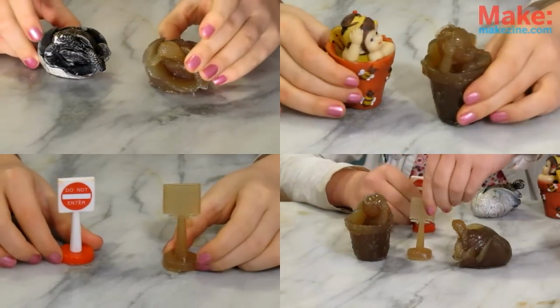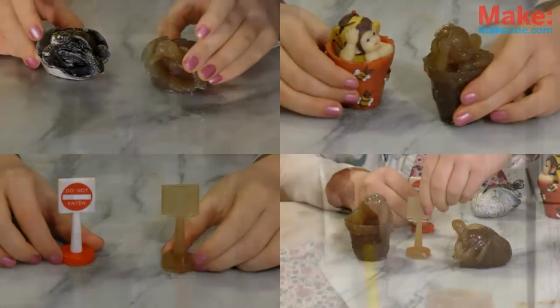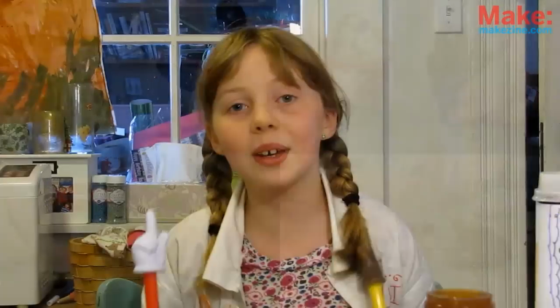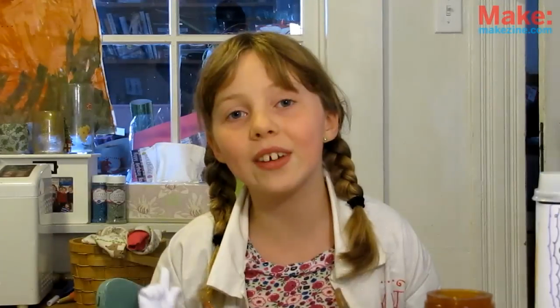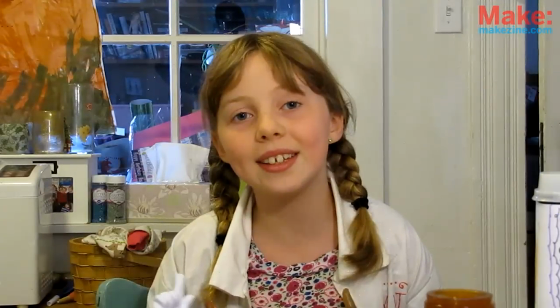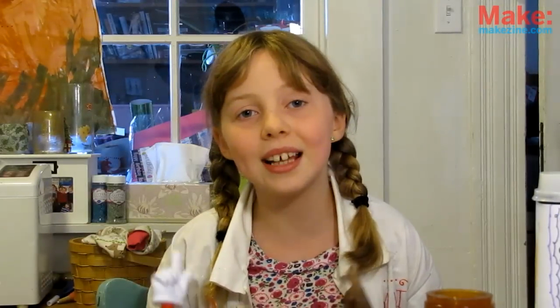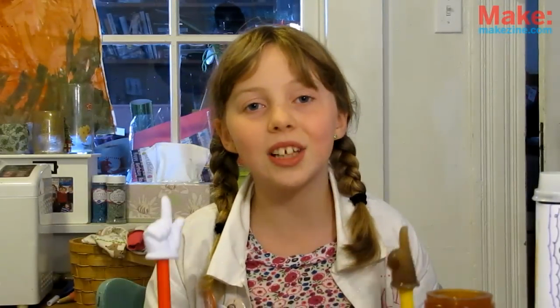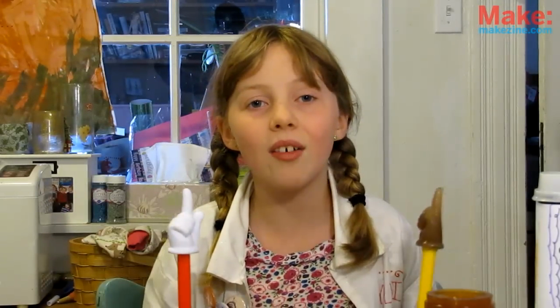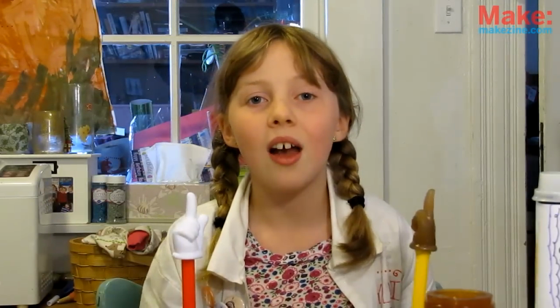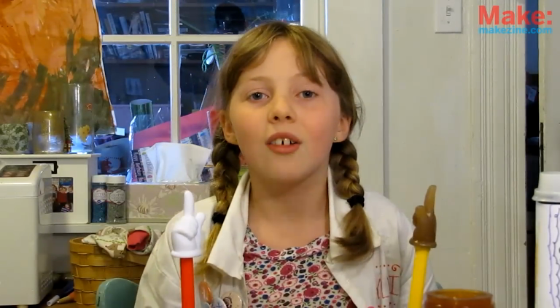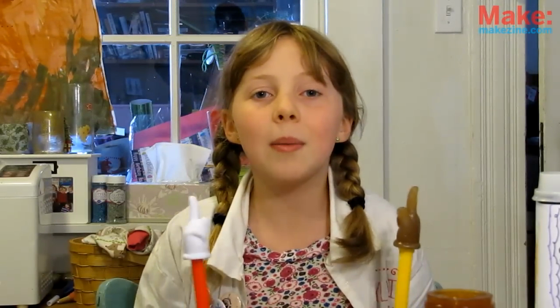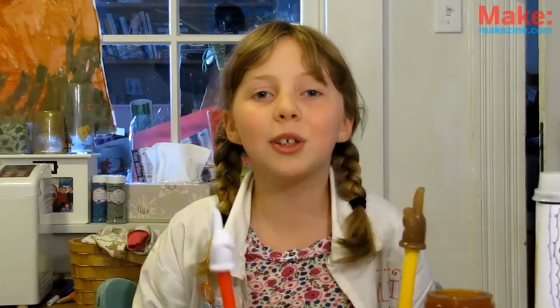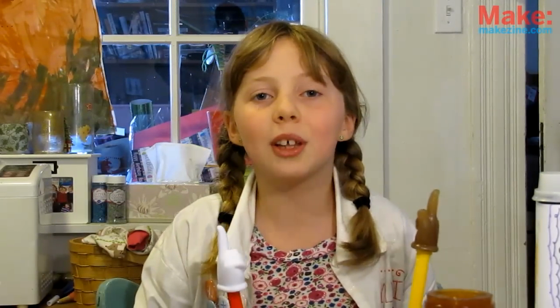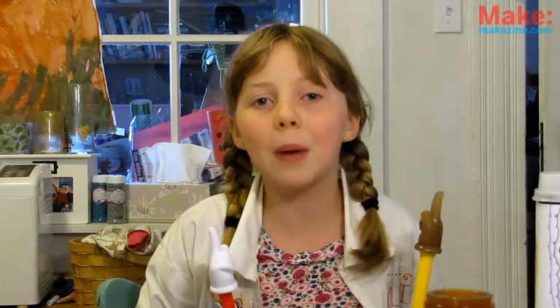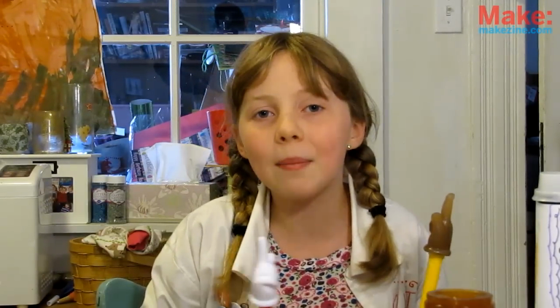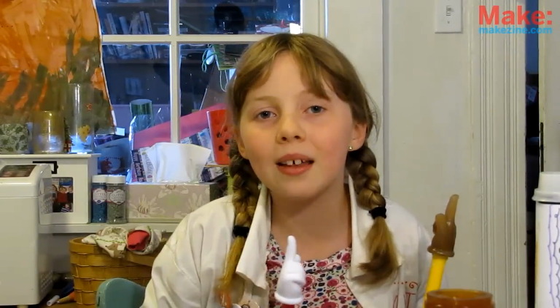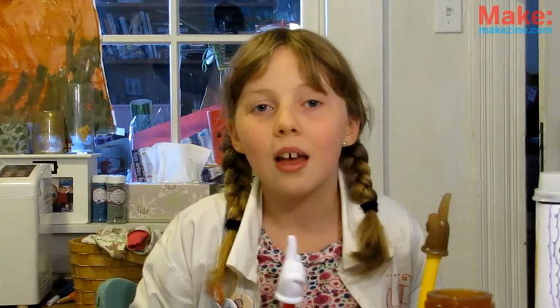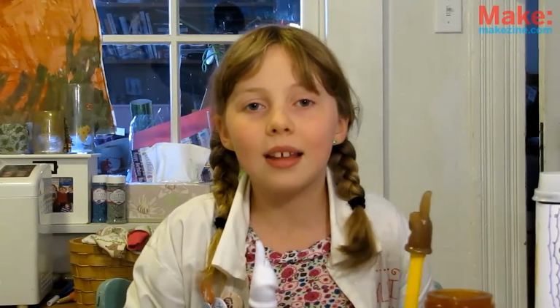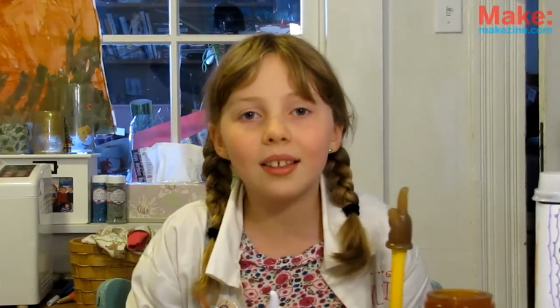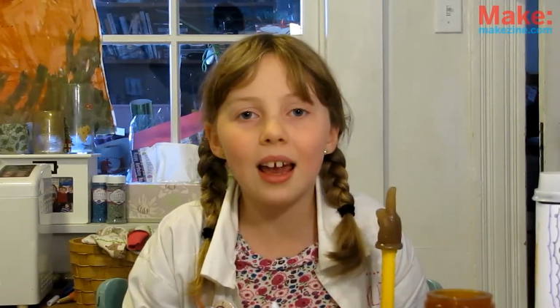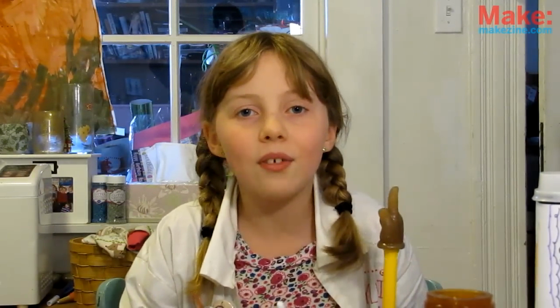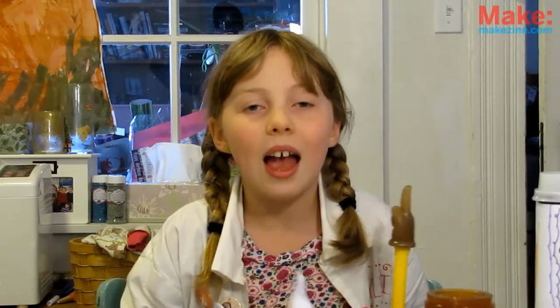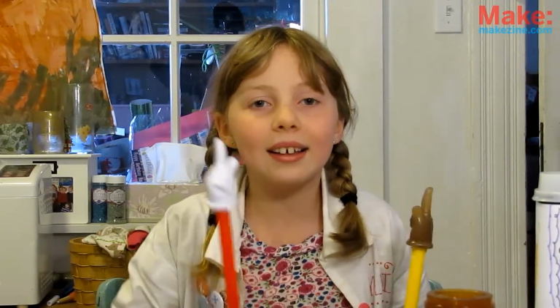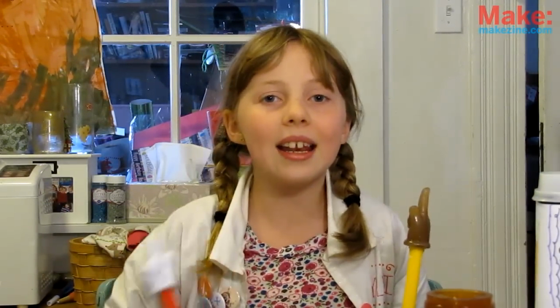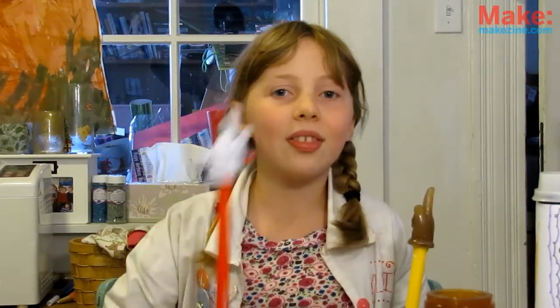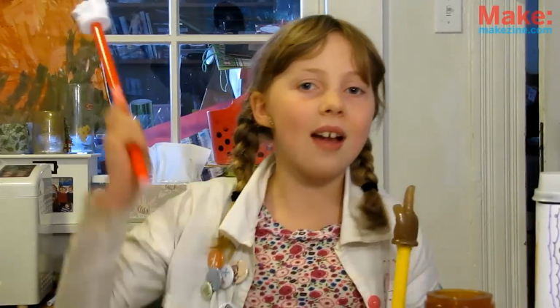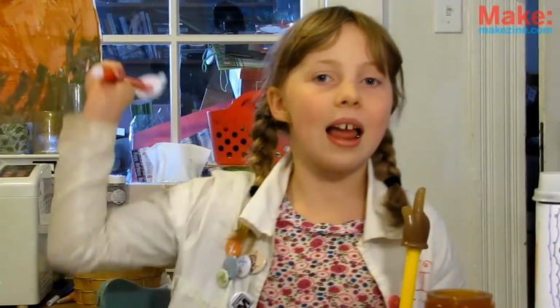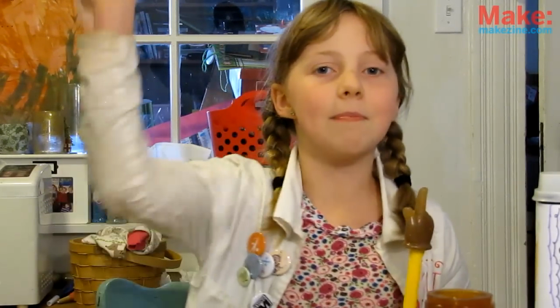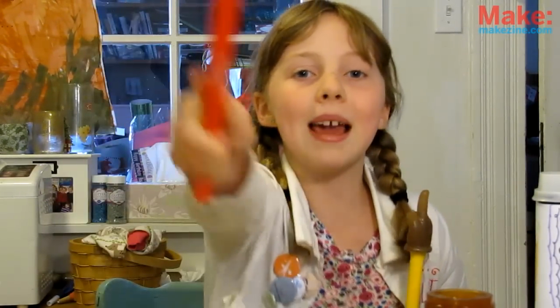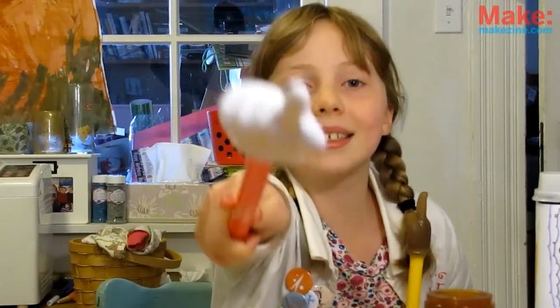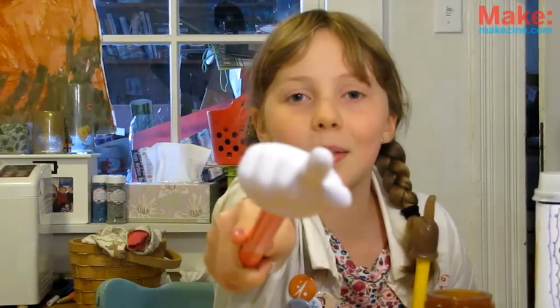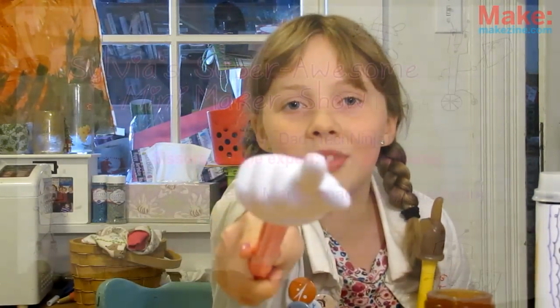That's all we can fit in today's show! Remember to experiment, stay safe, and get out there and make something!